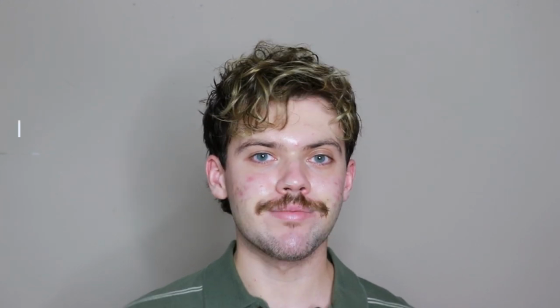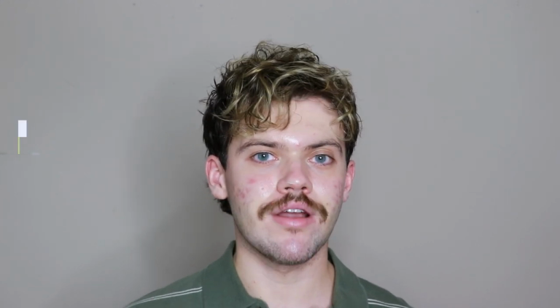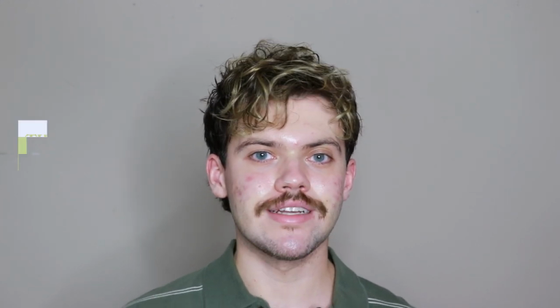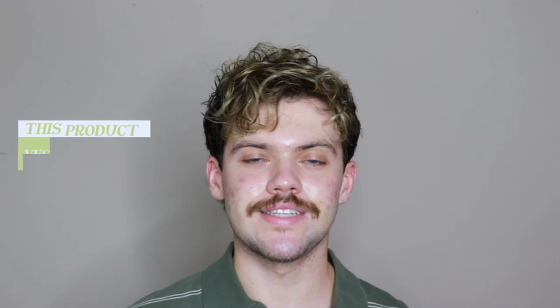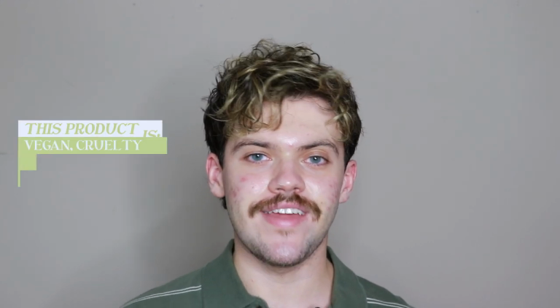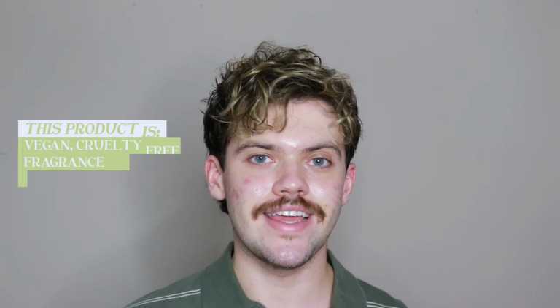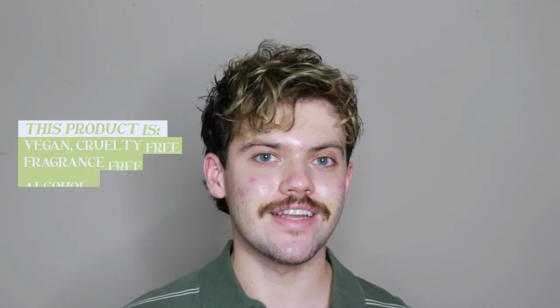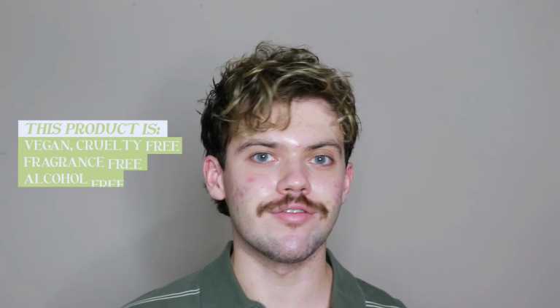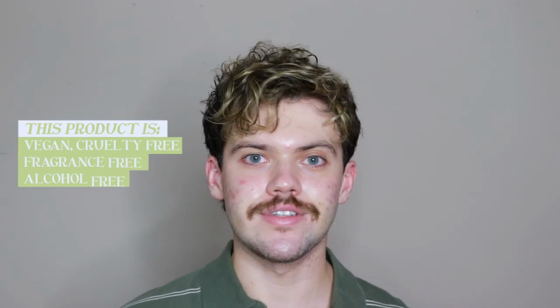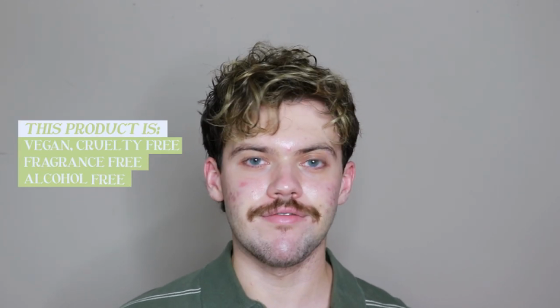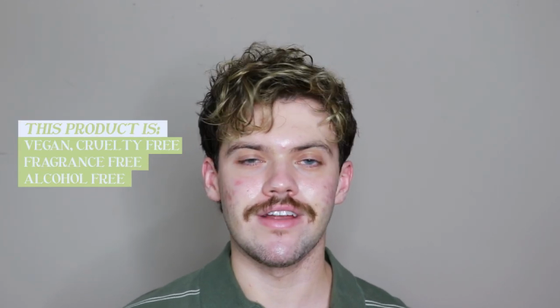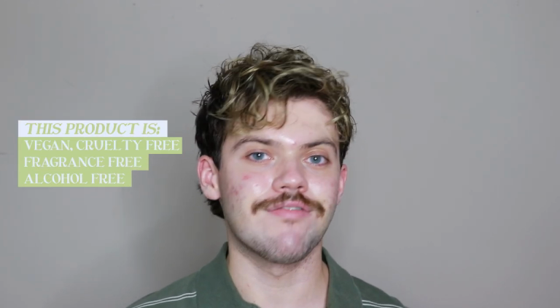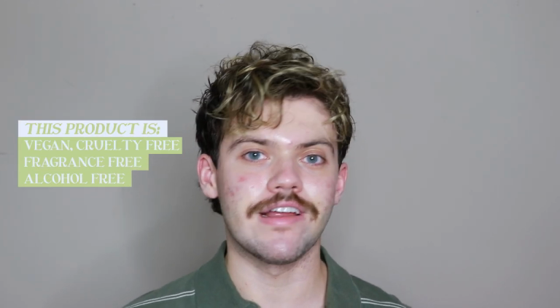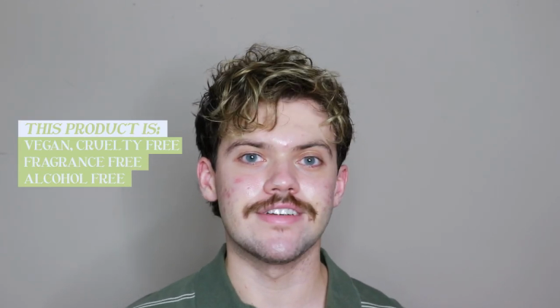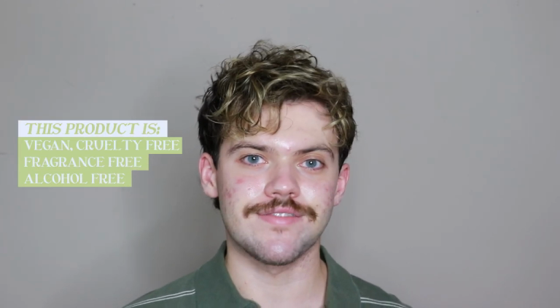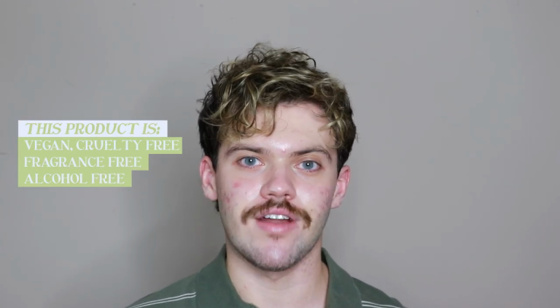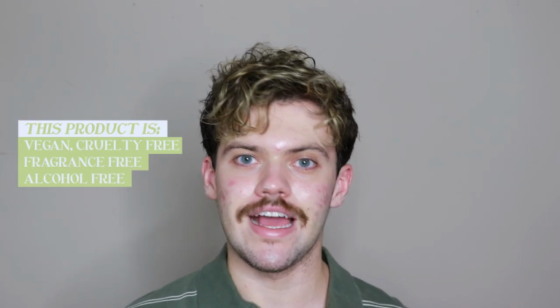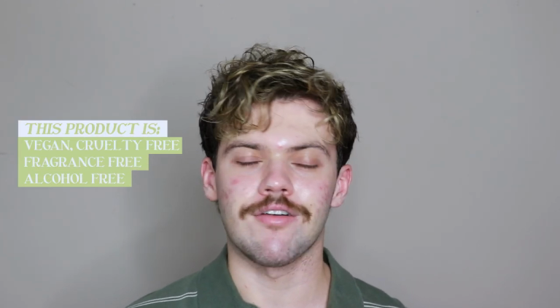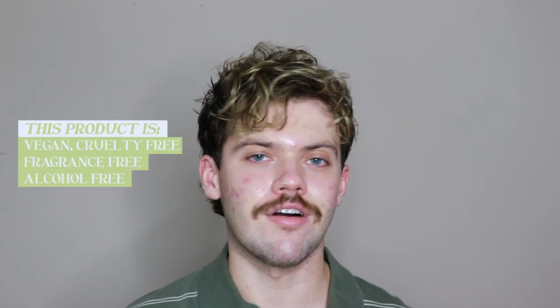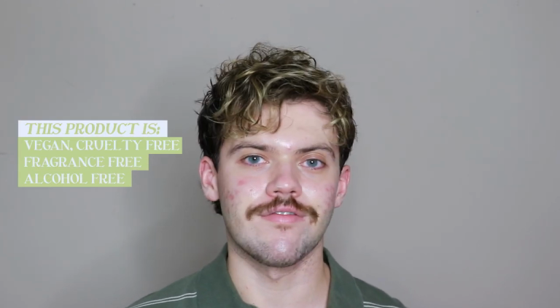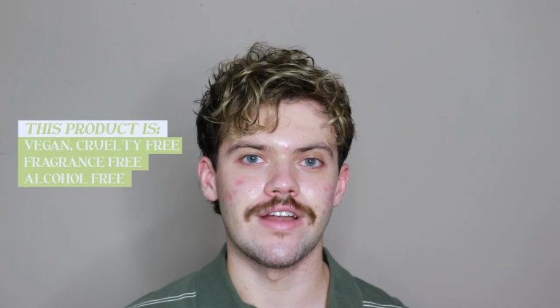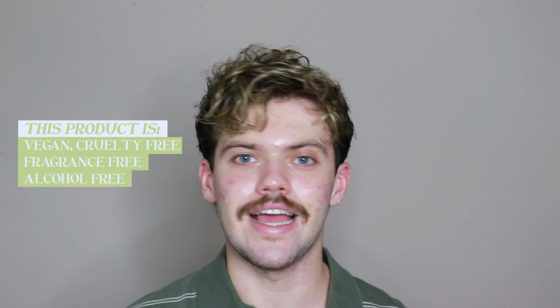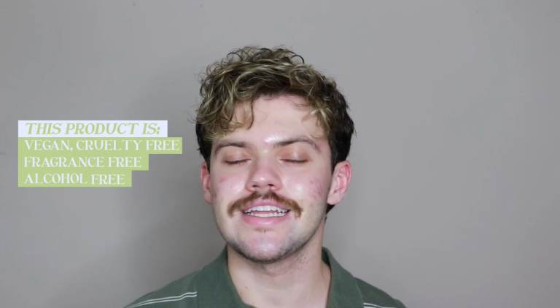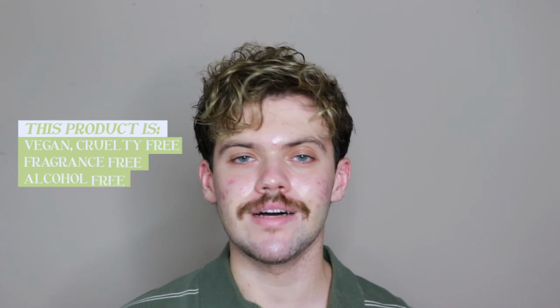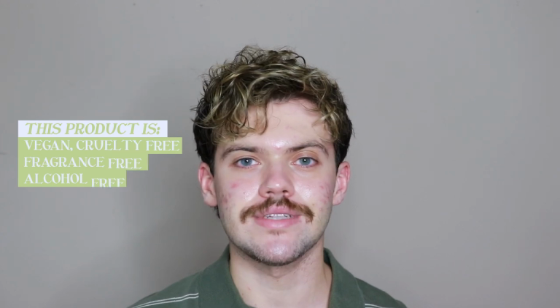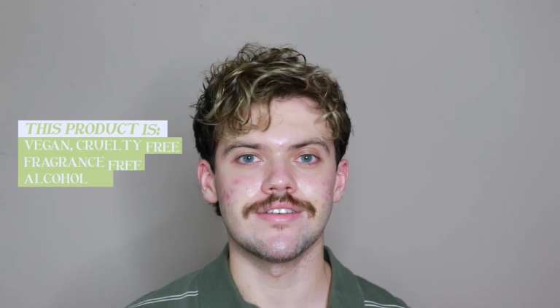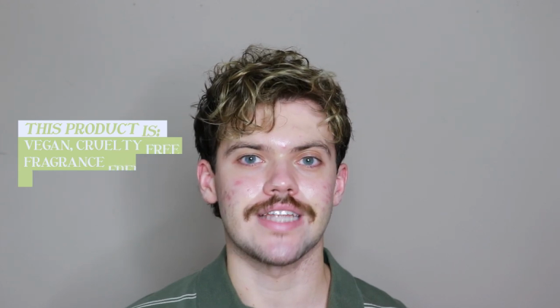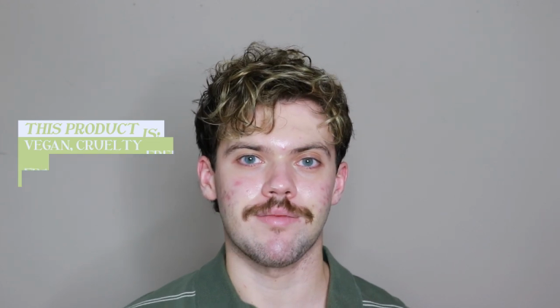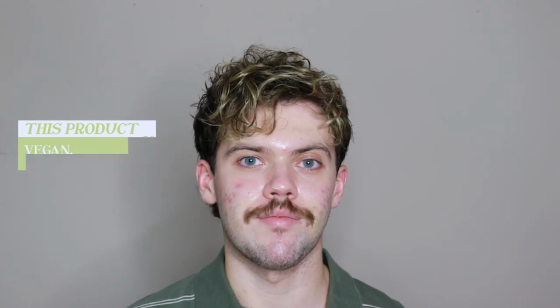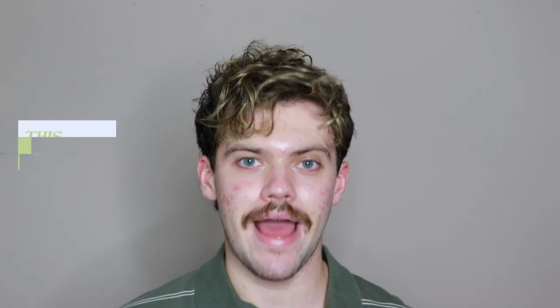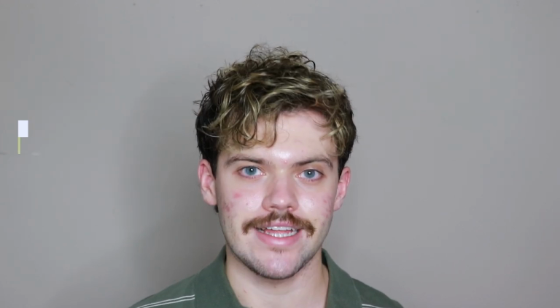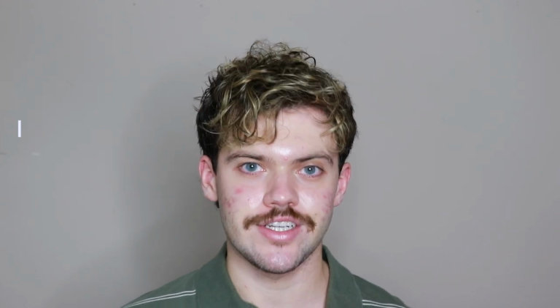This product is vegan, cruelty-free, fragrance-free, alcohol-free, and comes in recycled packaging.